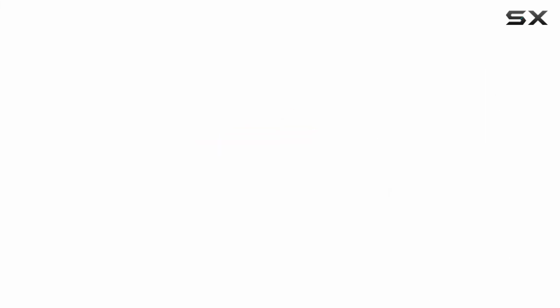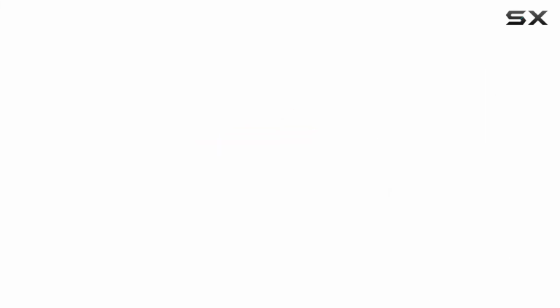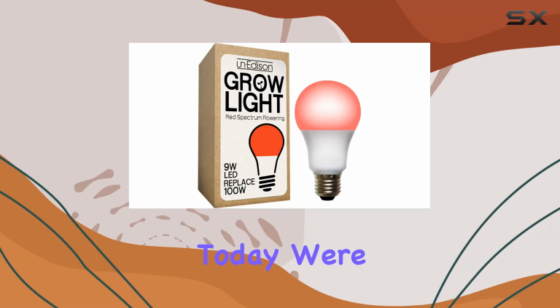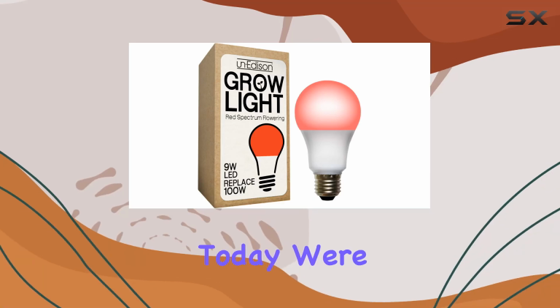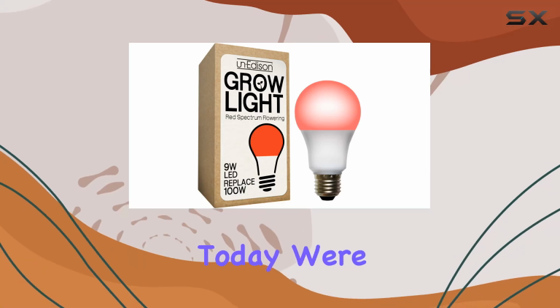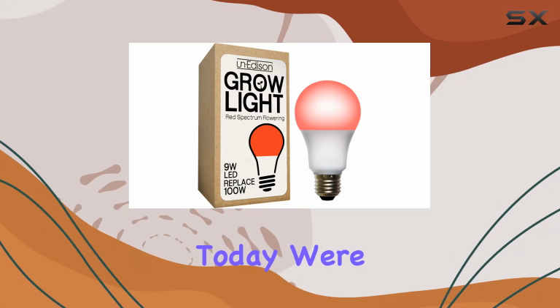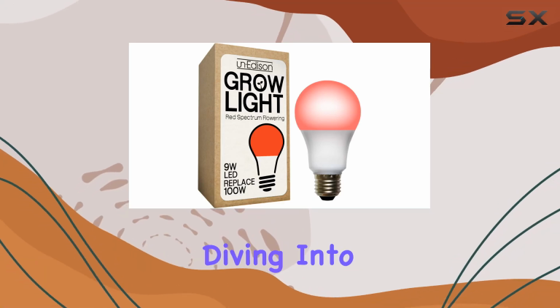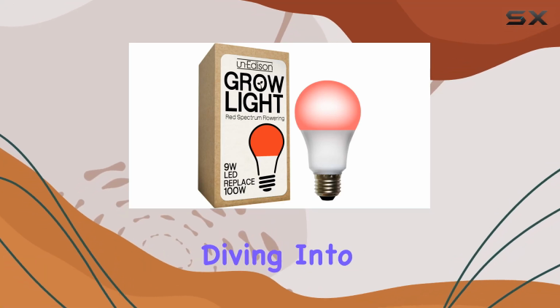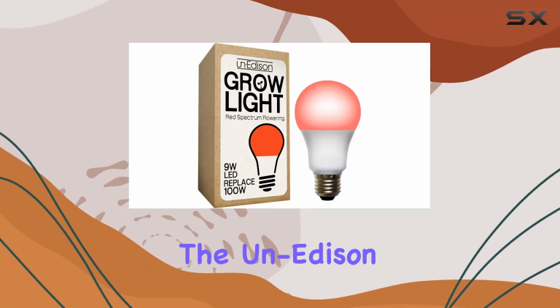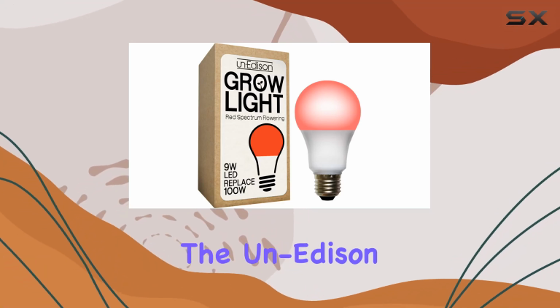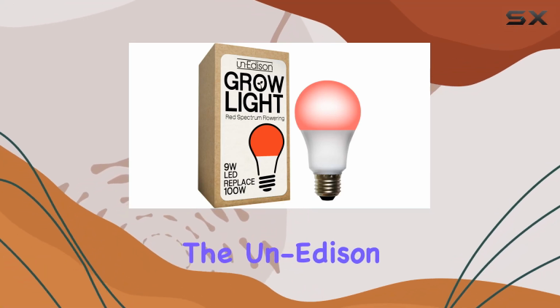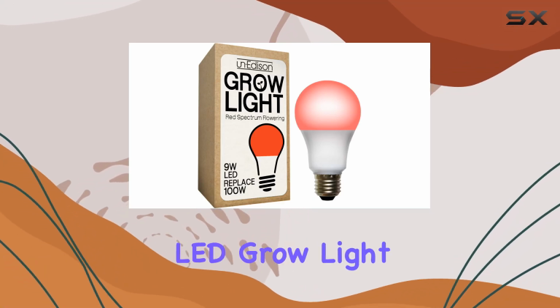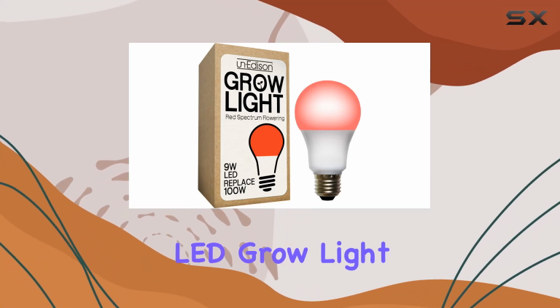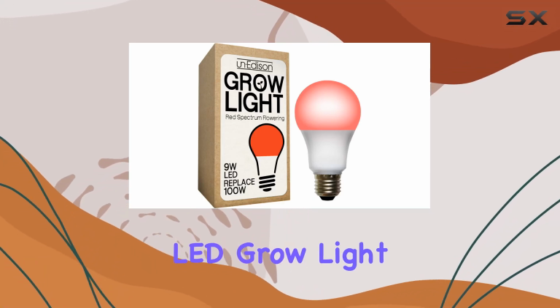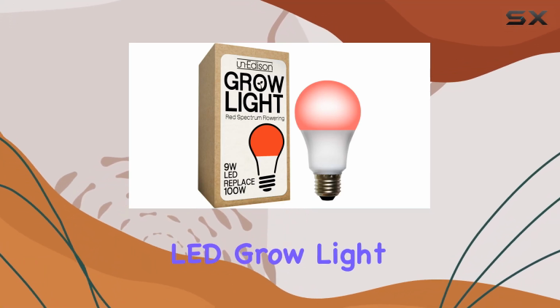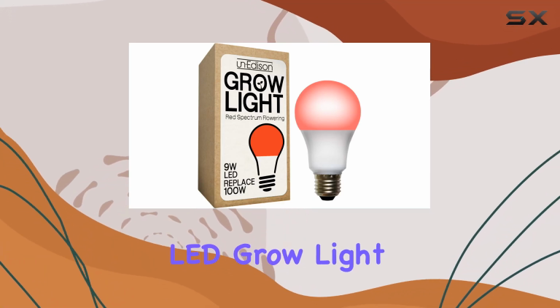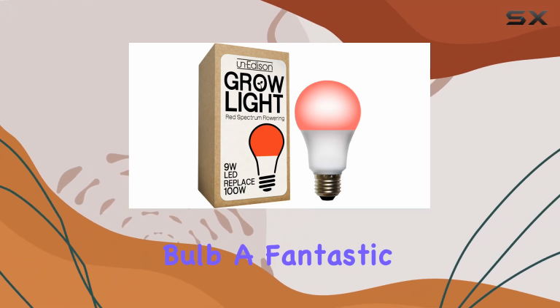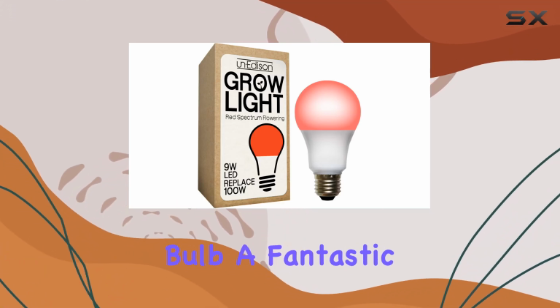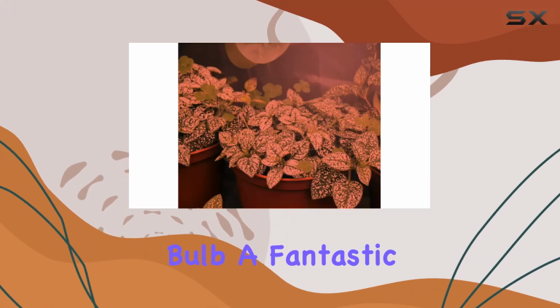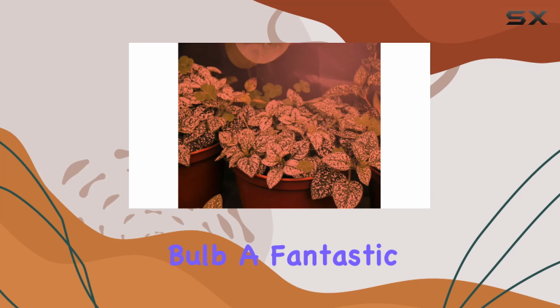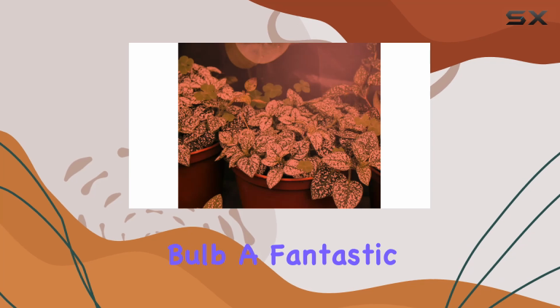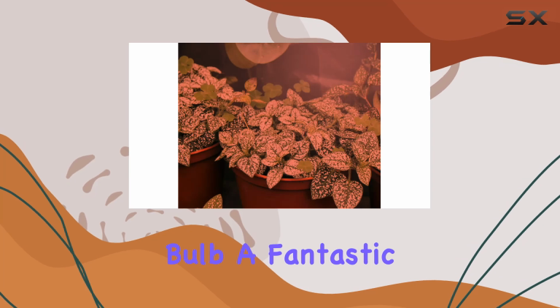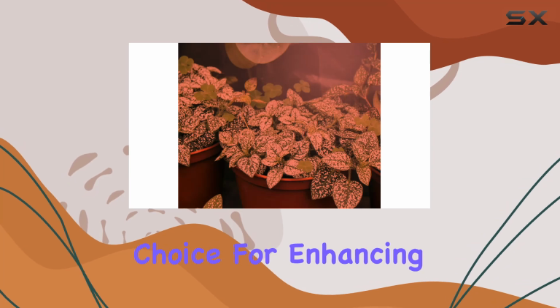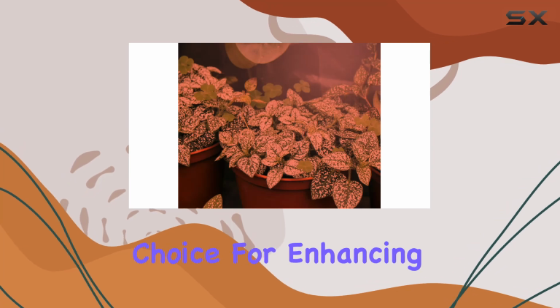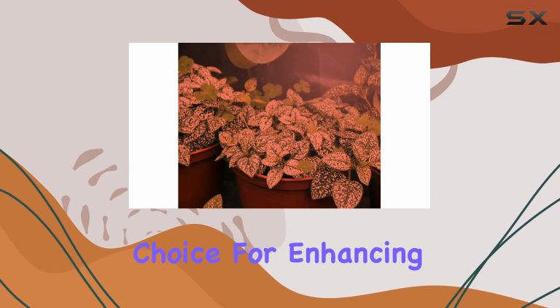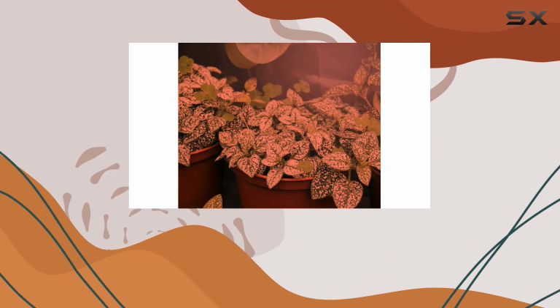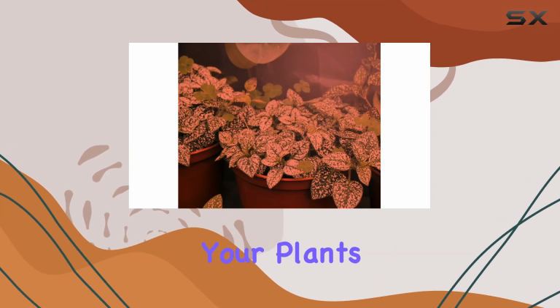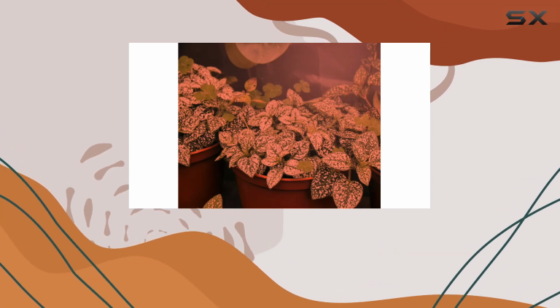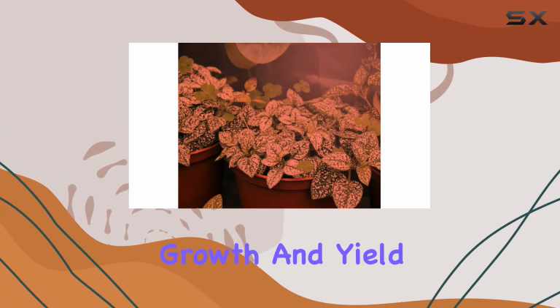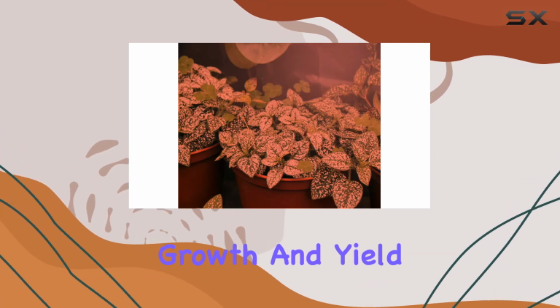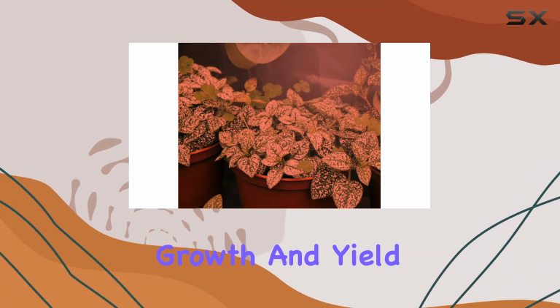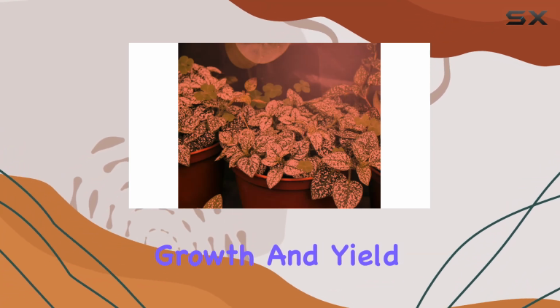Today, we're diving into the UnEdison LED Grow light bulb, a fantastic choice for enhancing your plant's growth and yield.